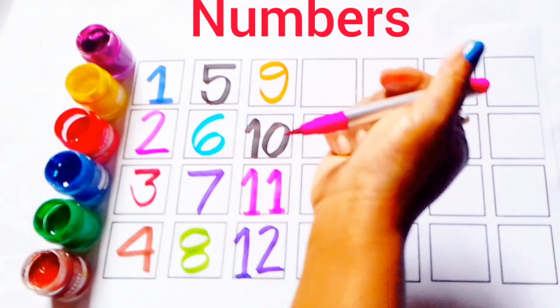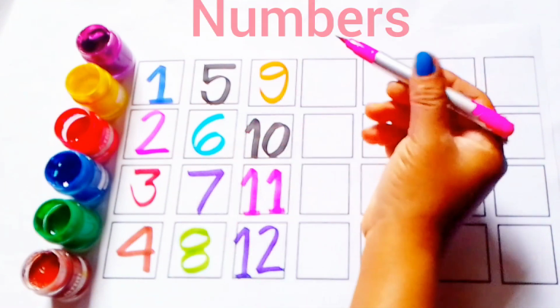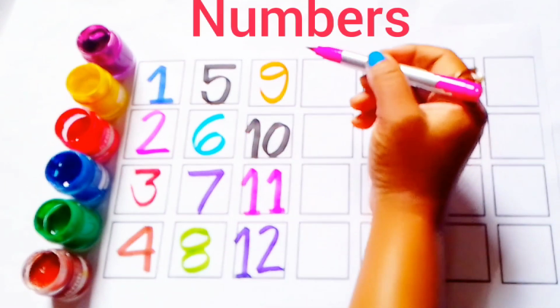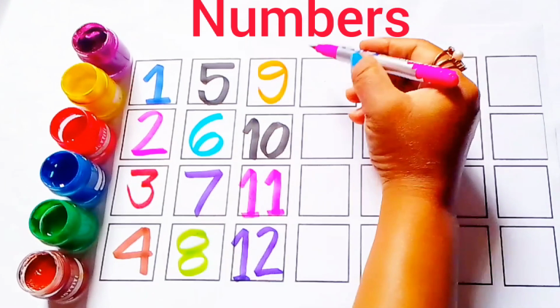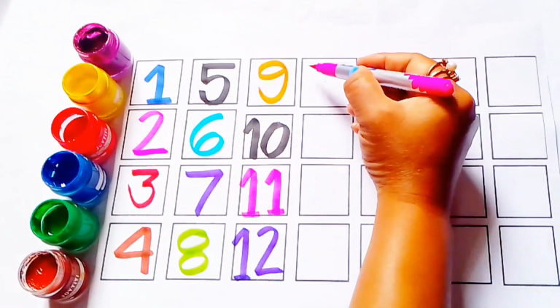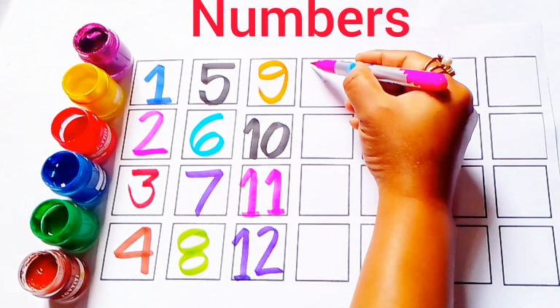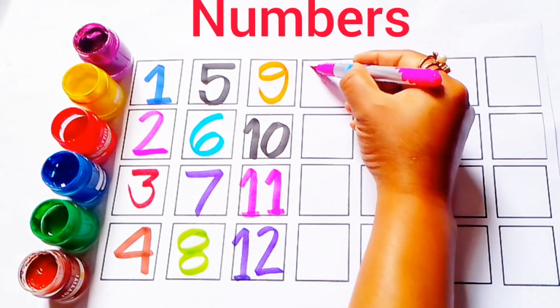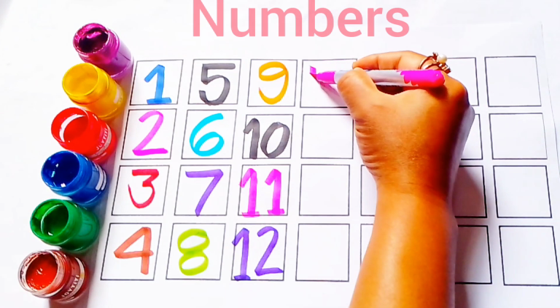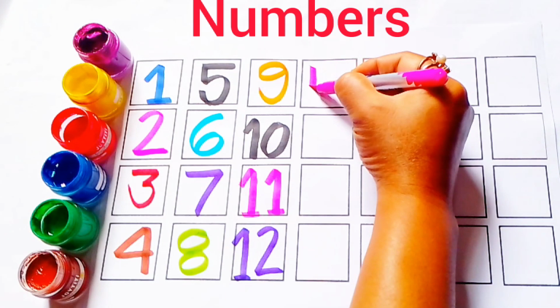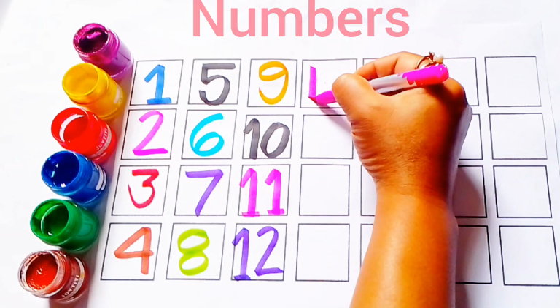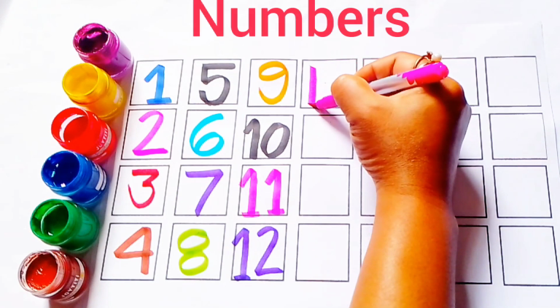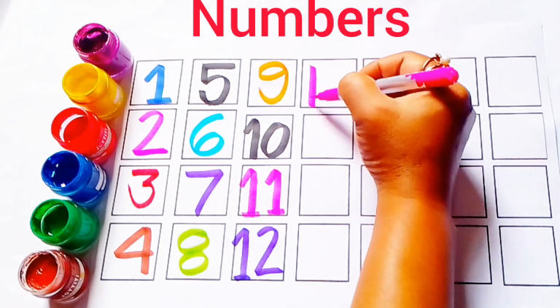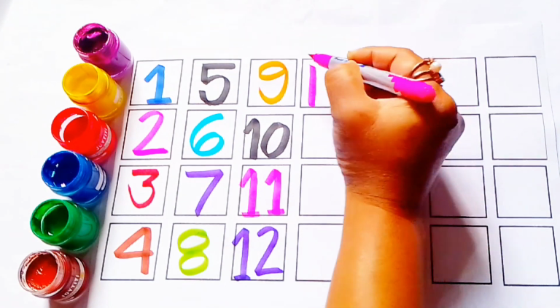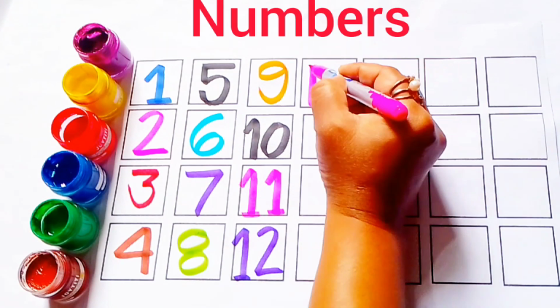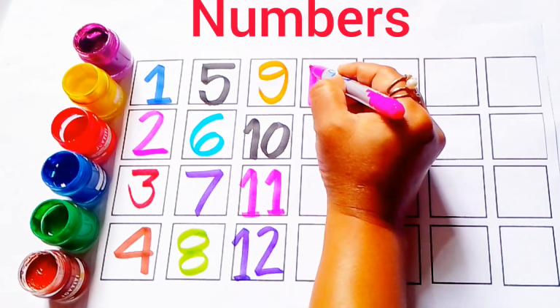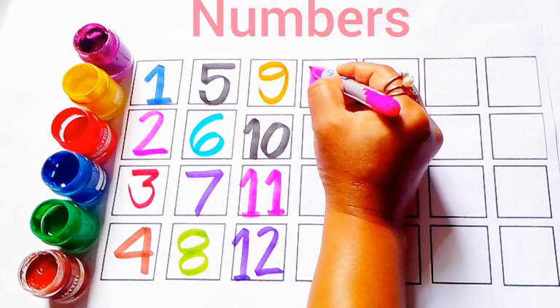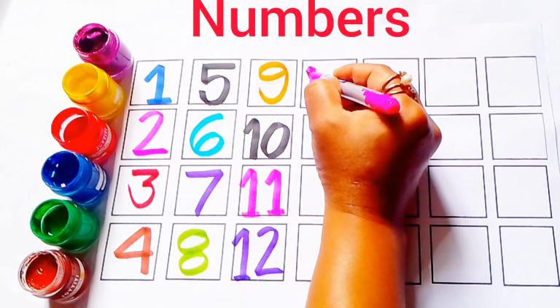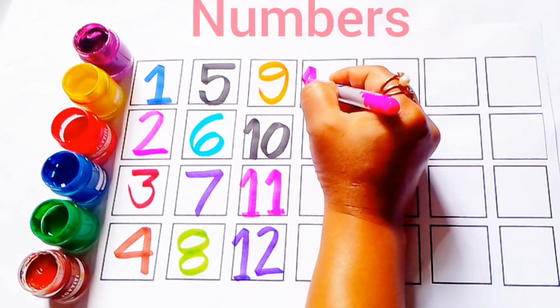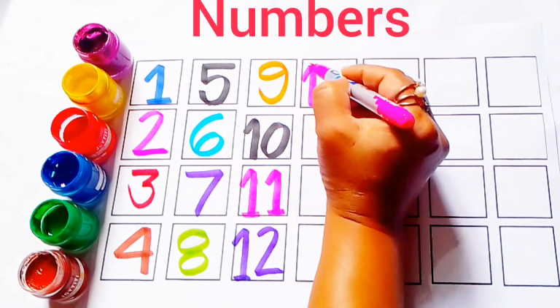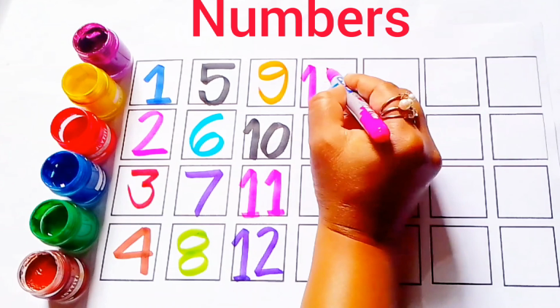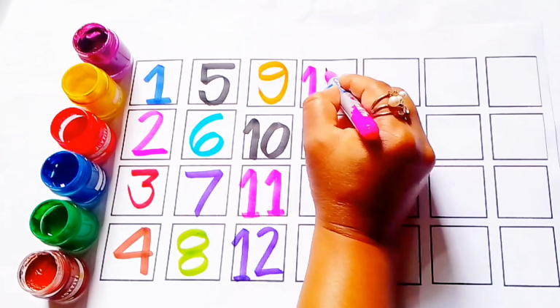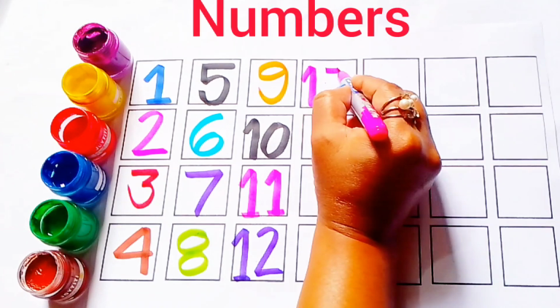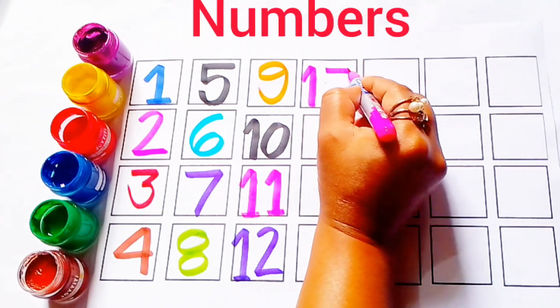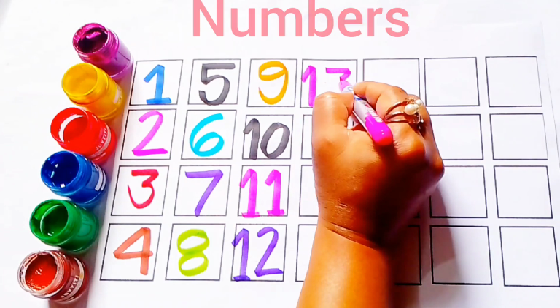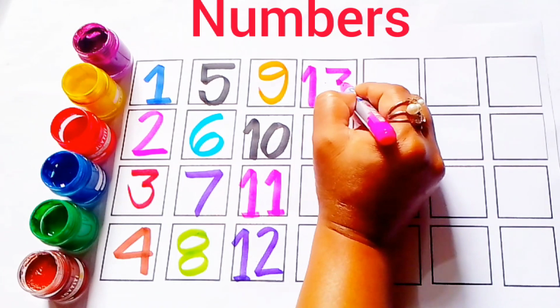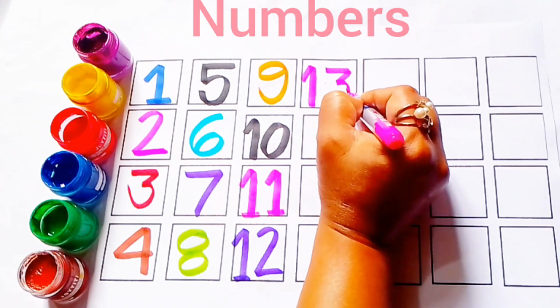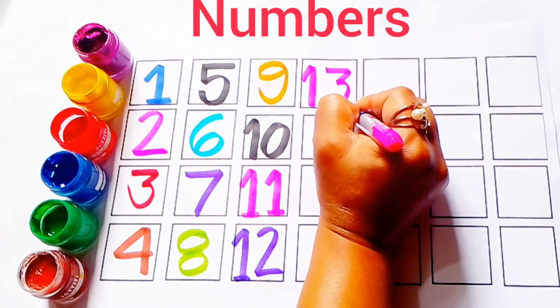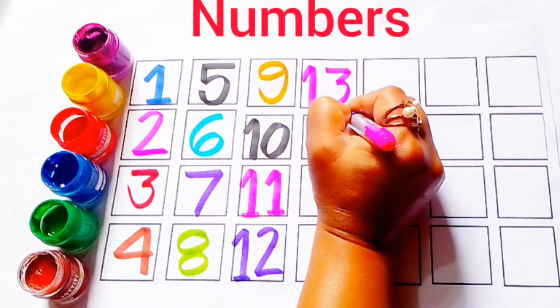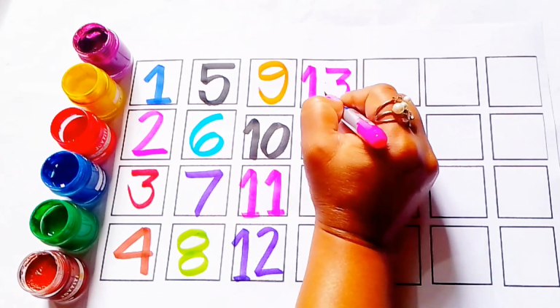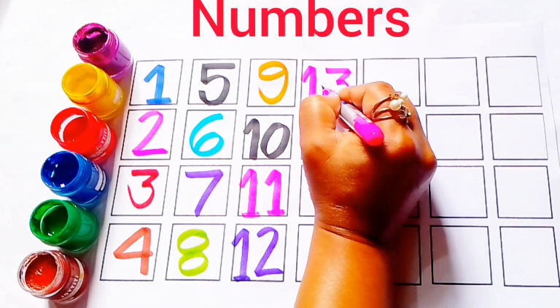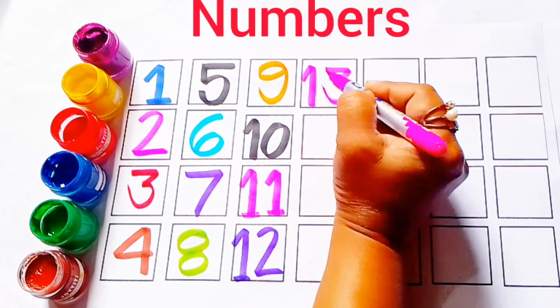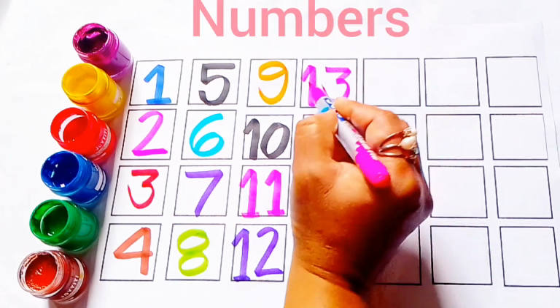Pink color. Thirteen. This is number thirteen.